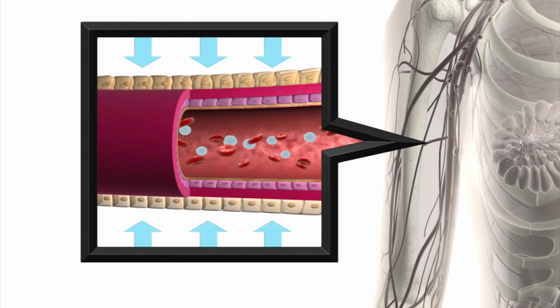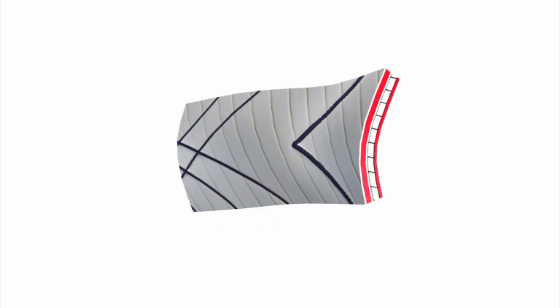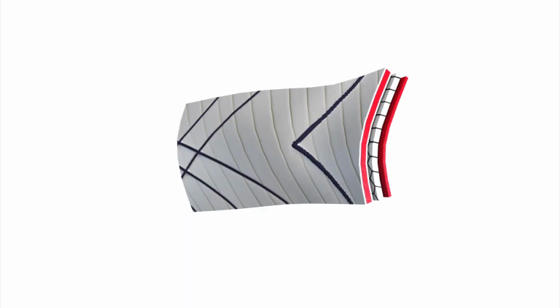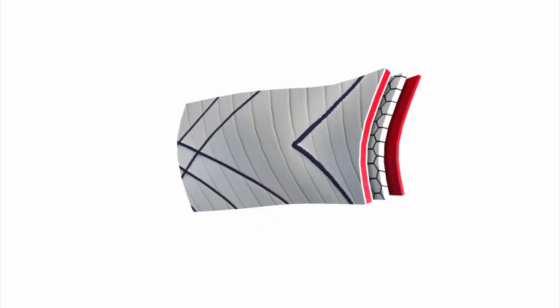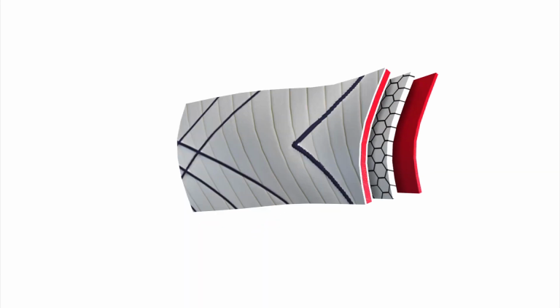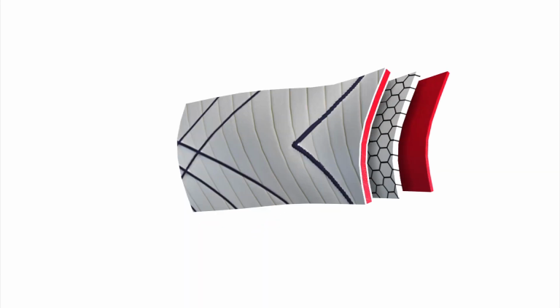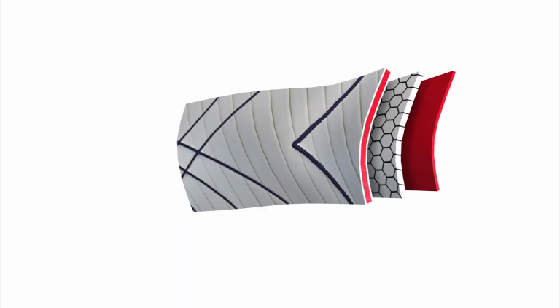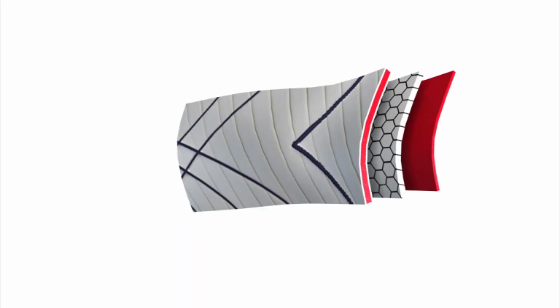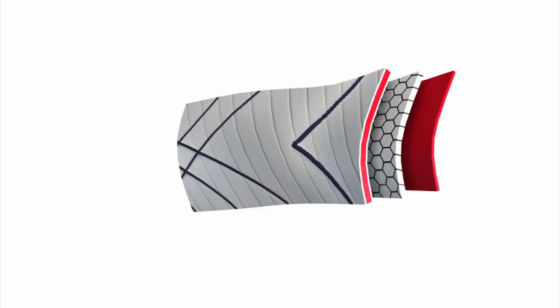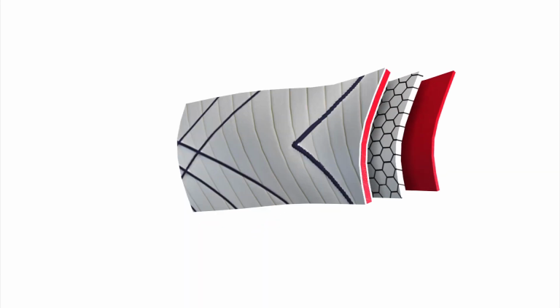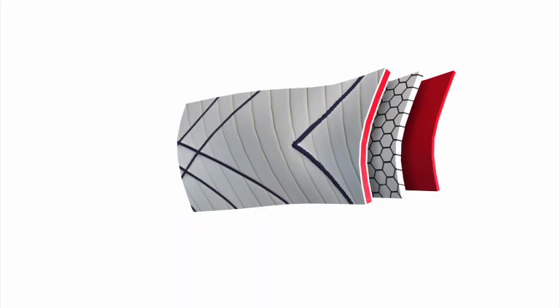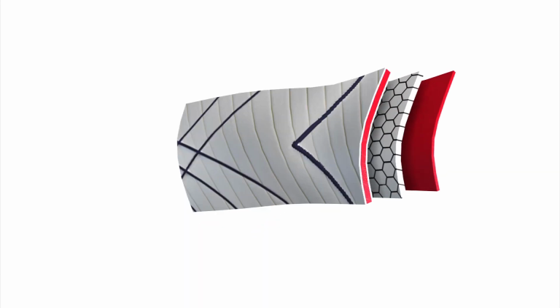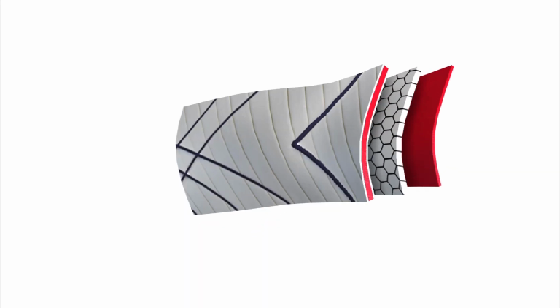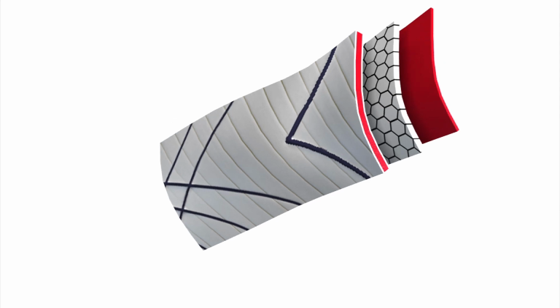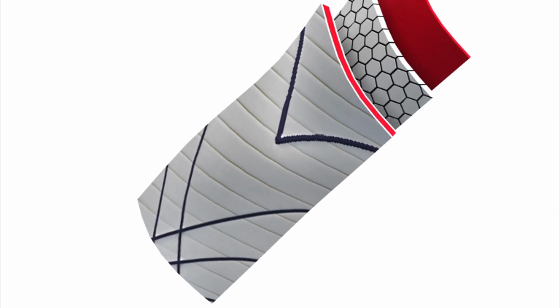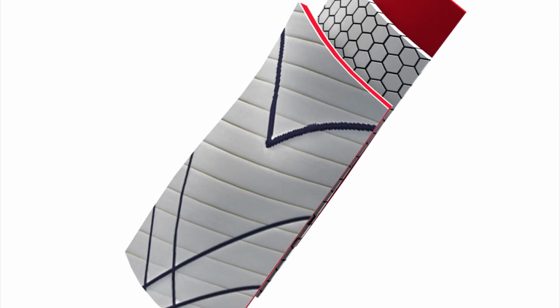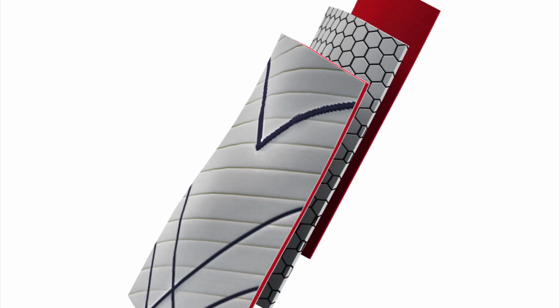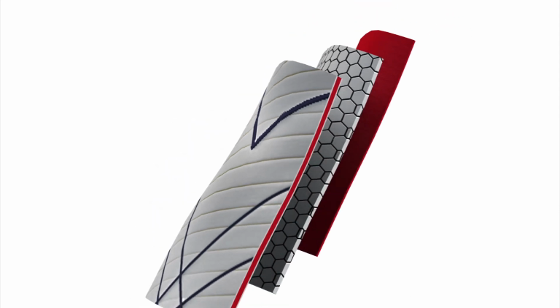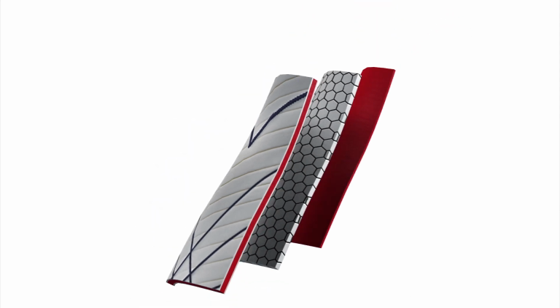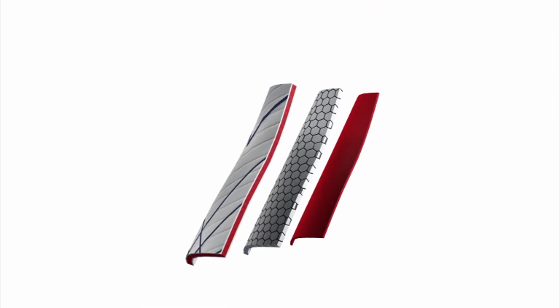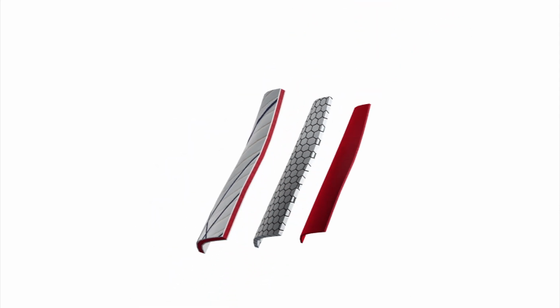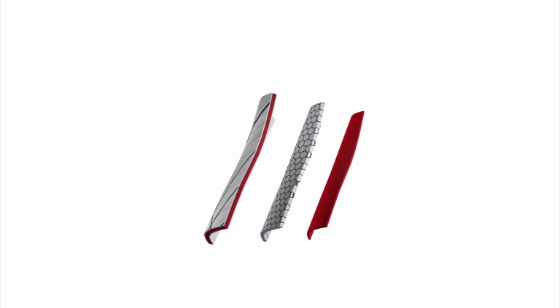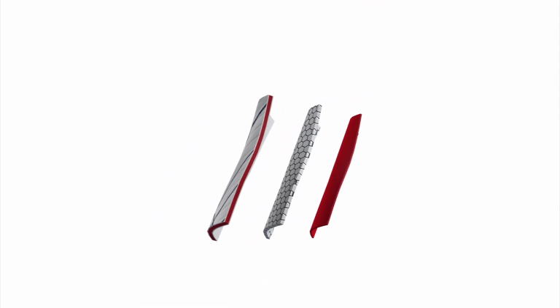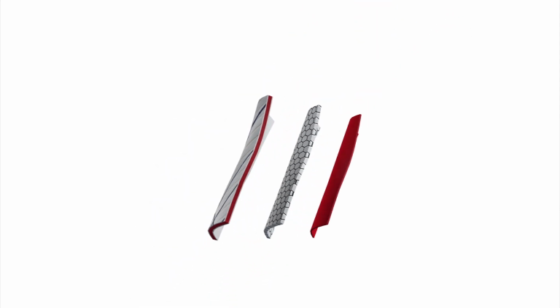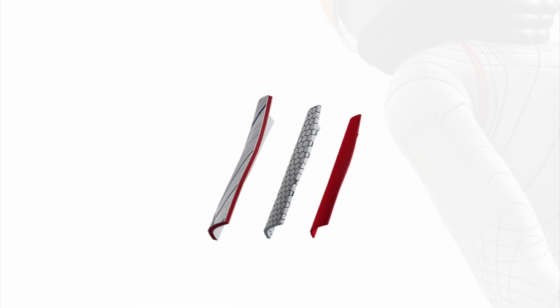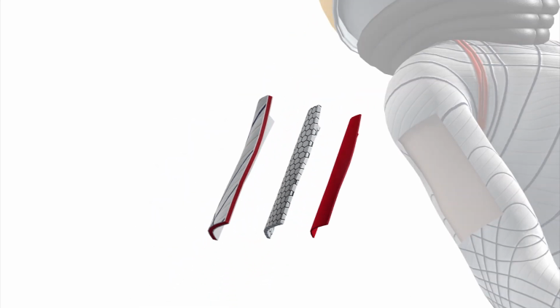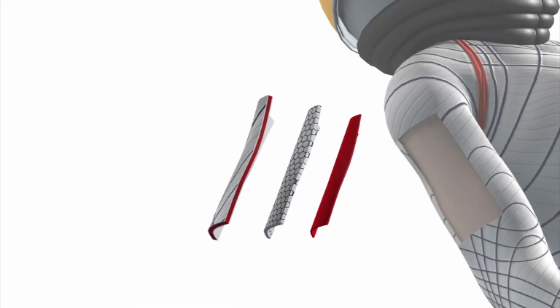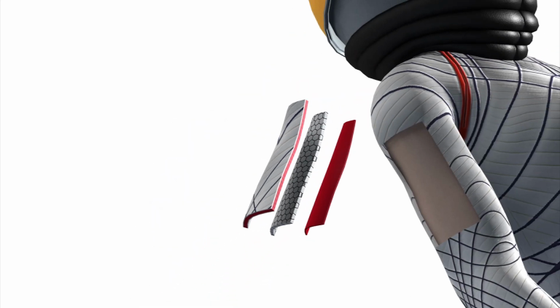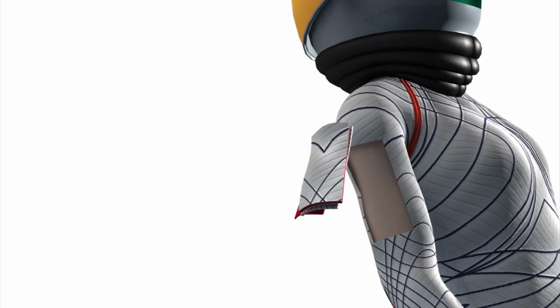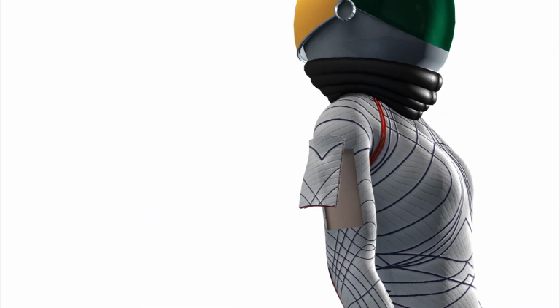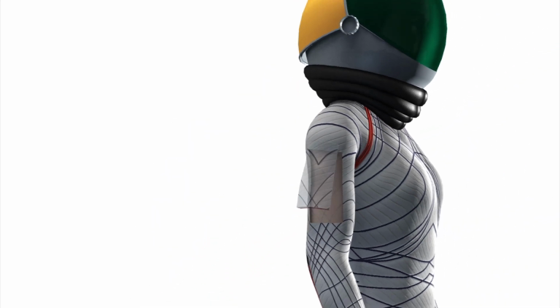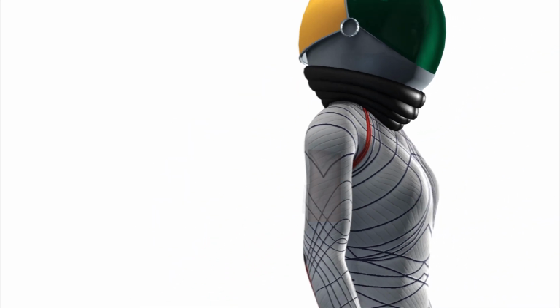The suit would have an outer protective restraint layer, a foam or inflatable bladder, and an inner temperature and moisture control layer.